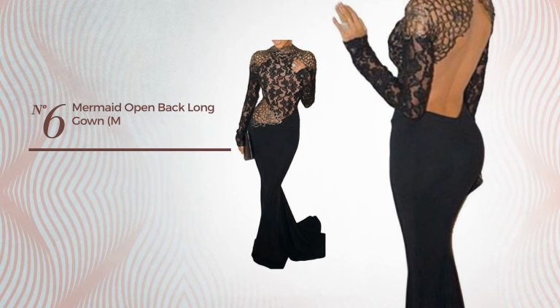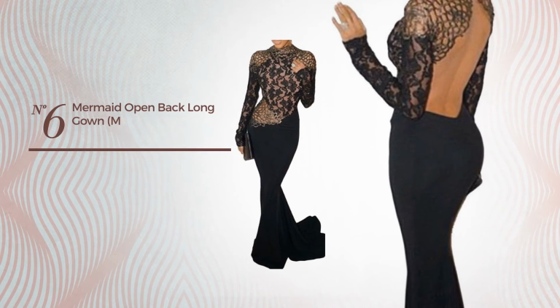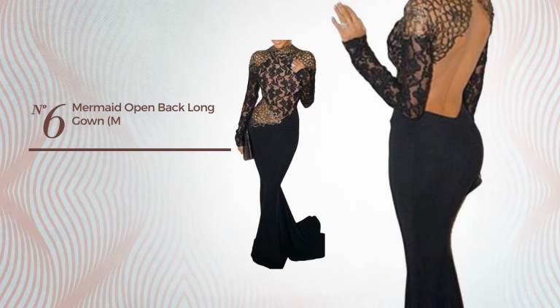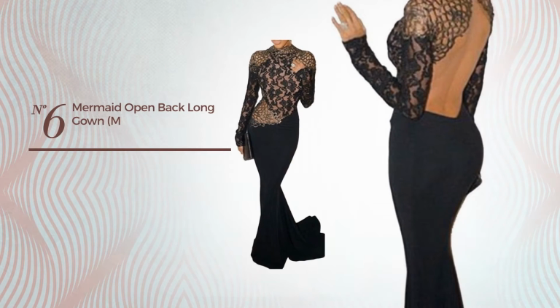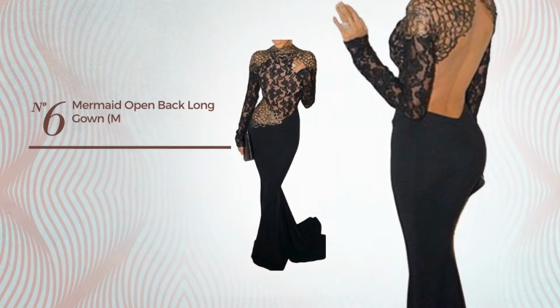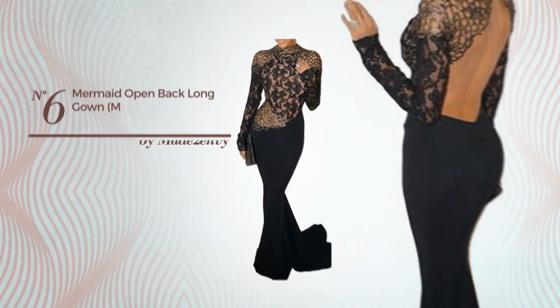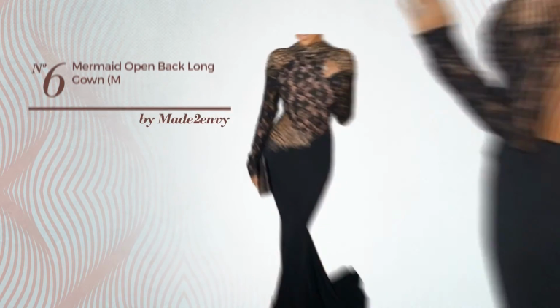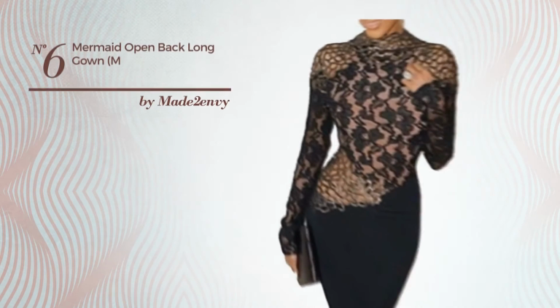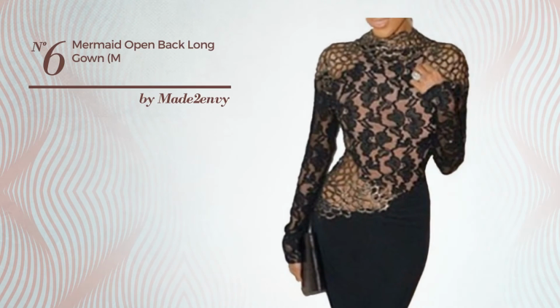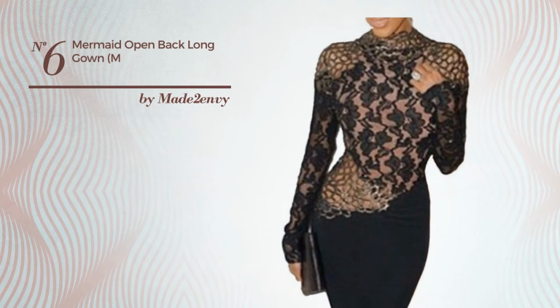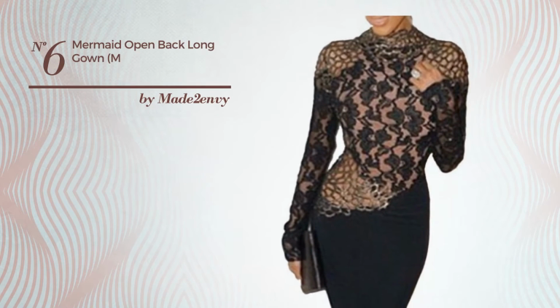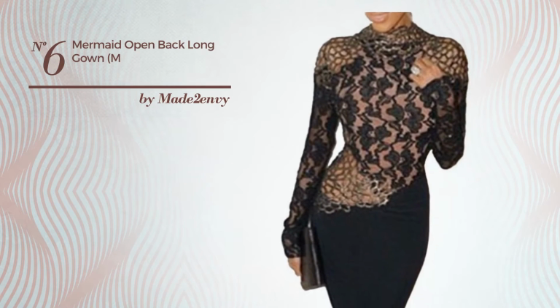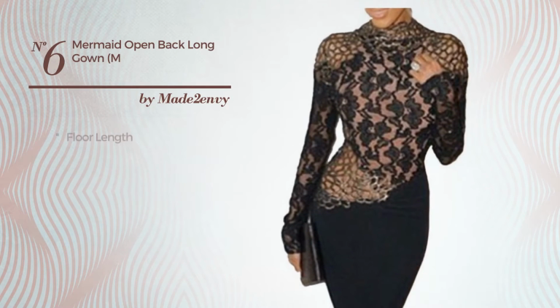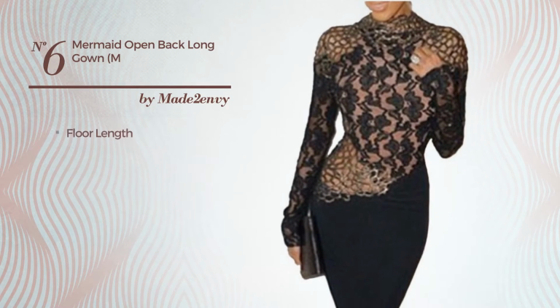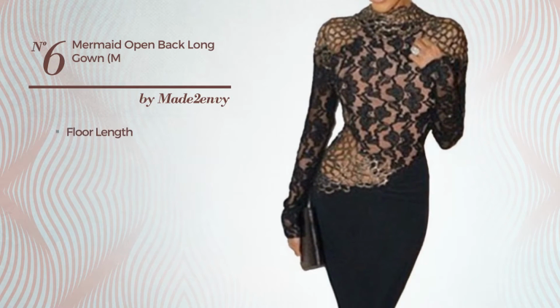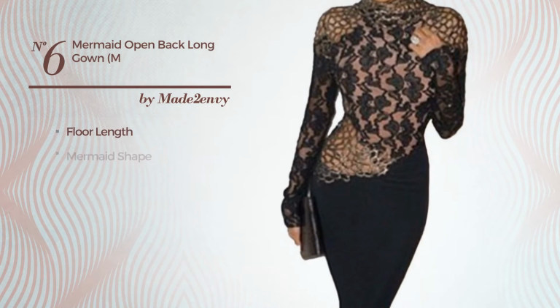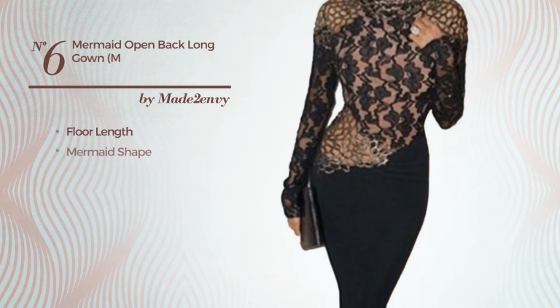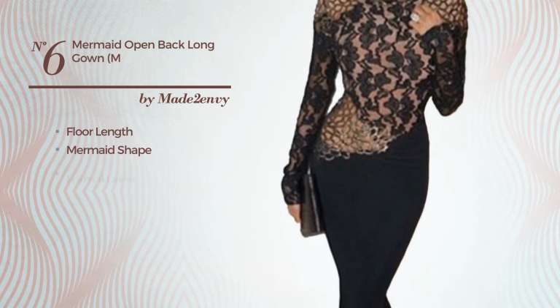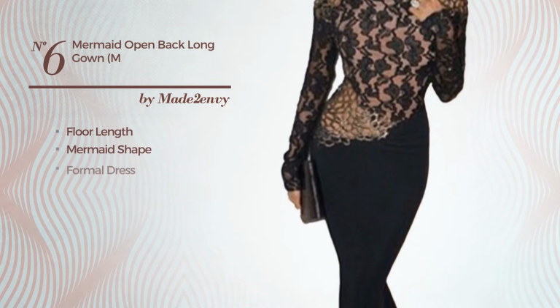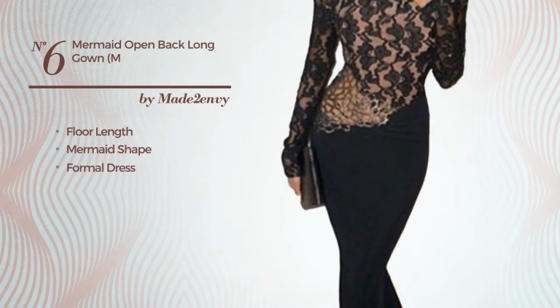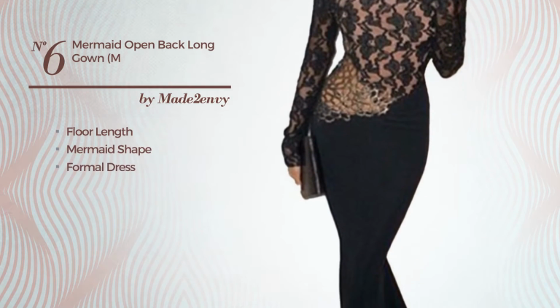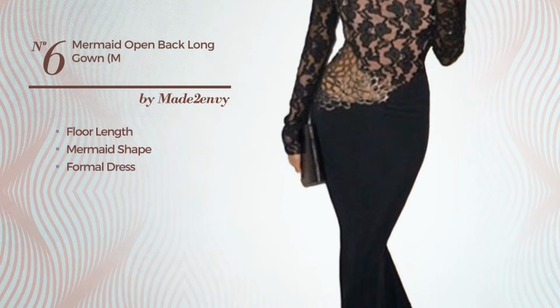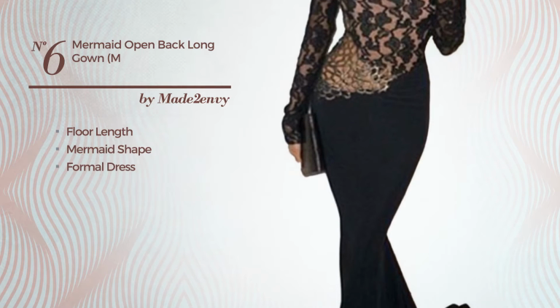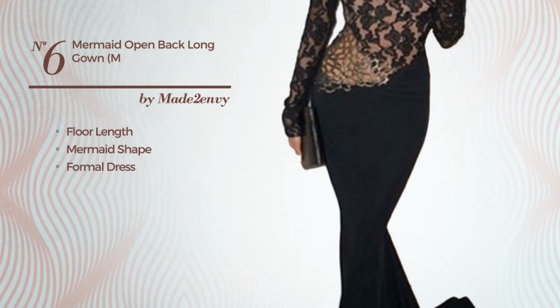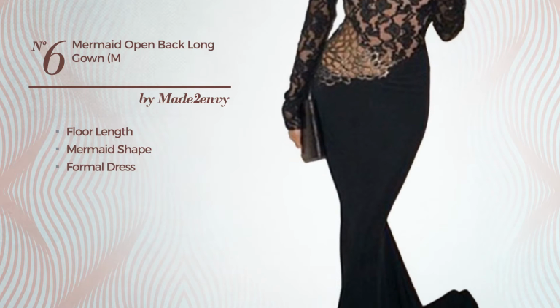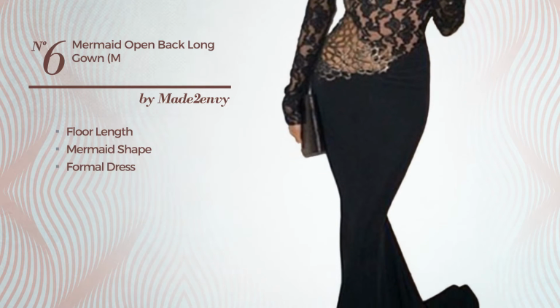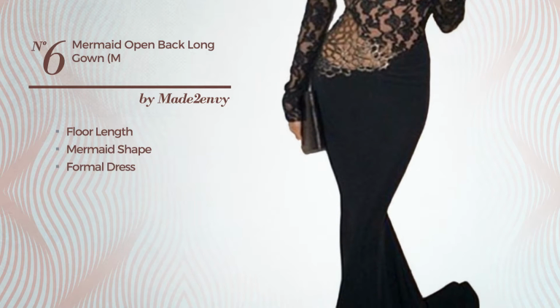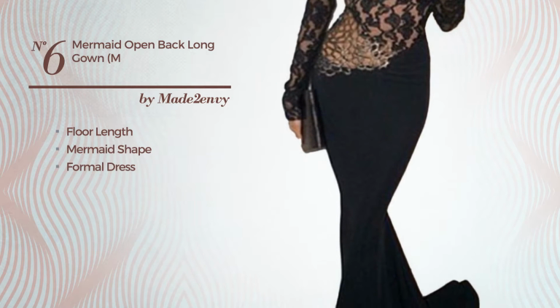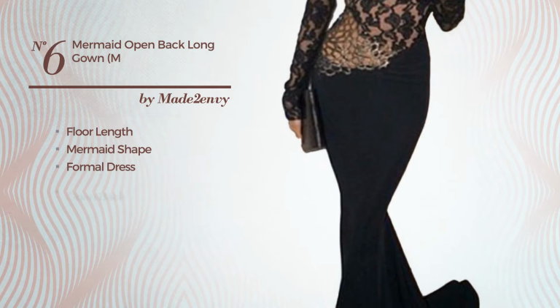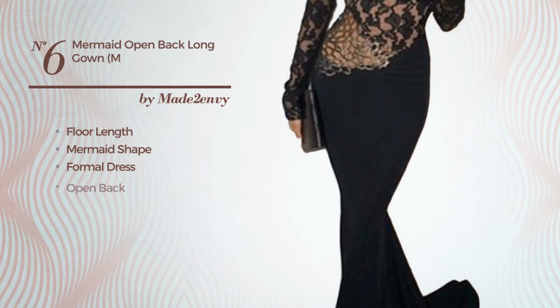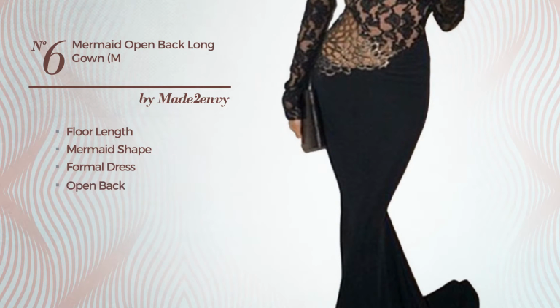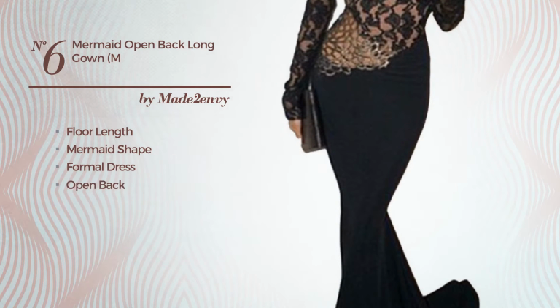Number 6. A gorgeous floor length mermaid formal dress, featuring an open back.